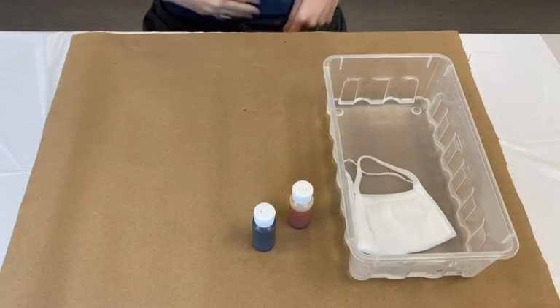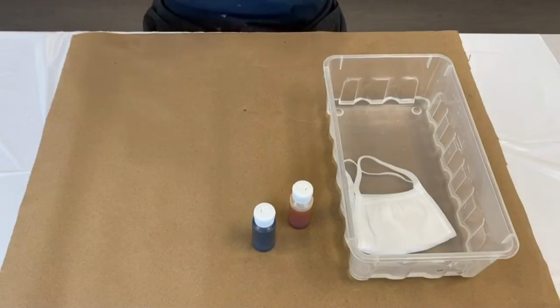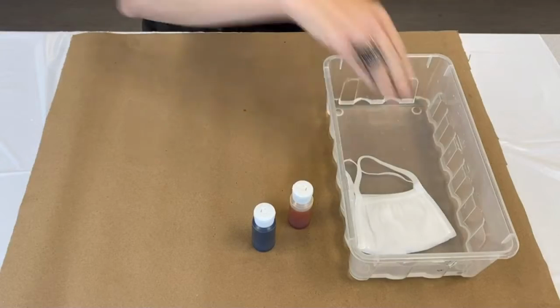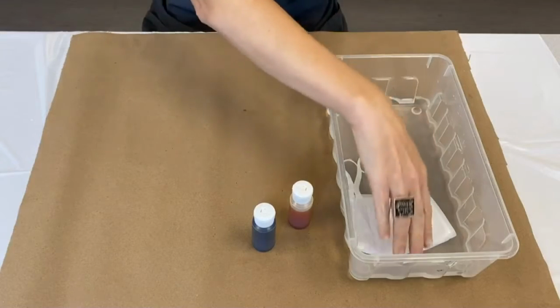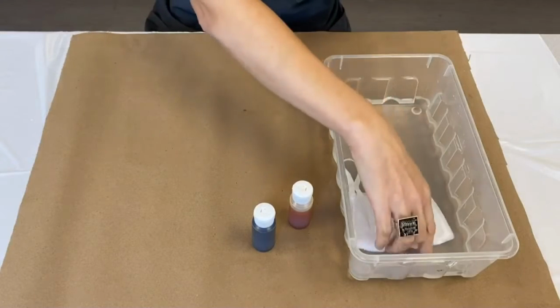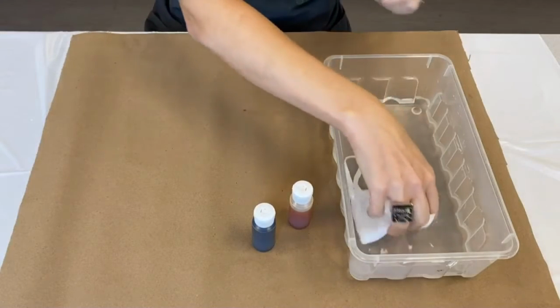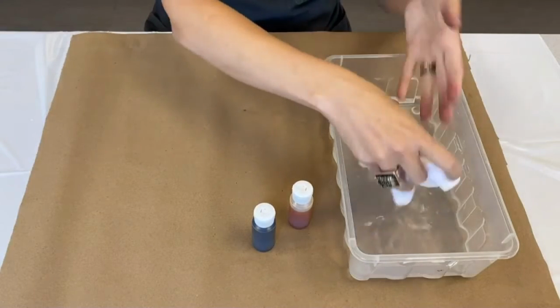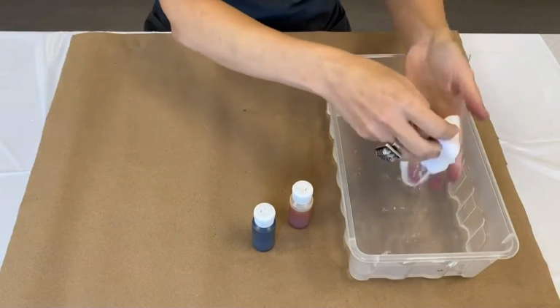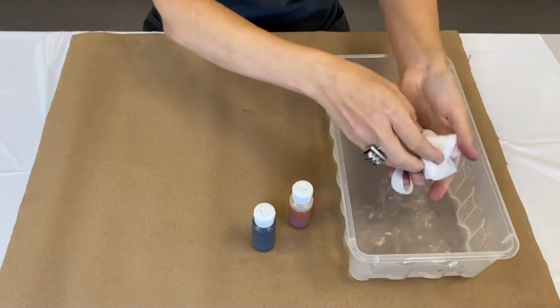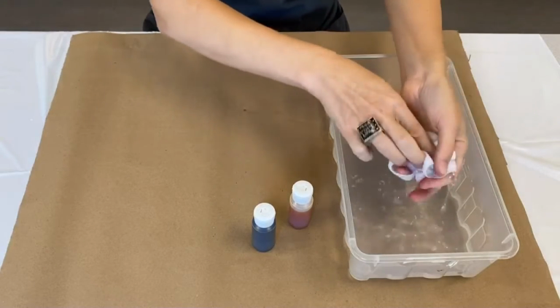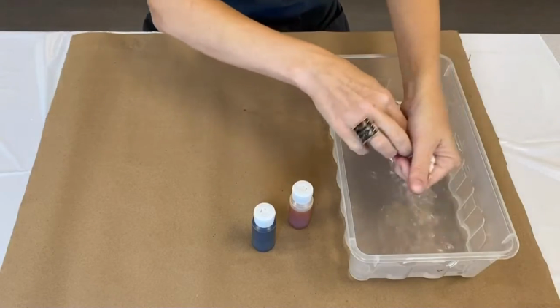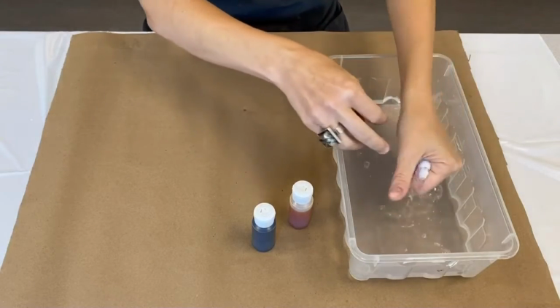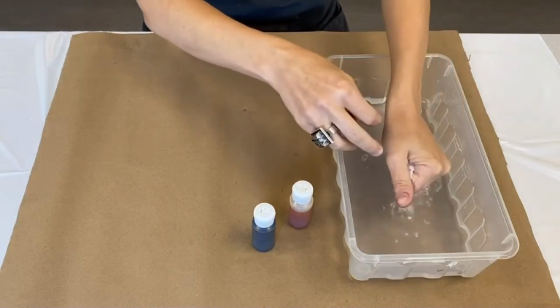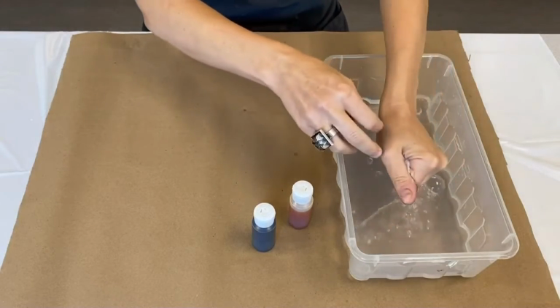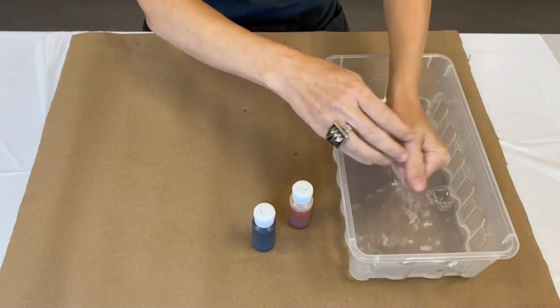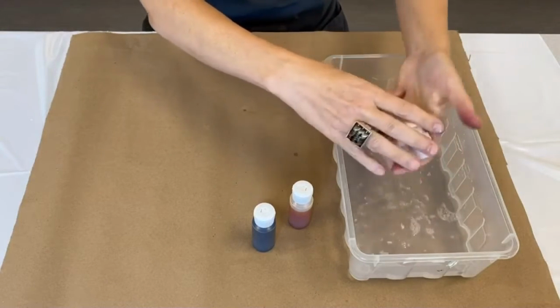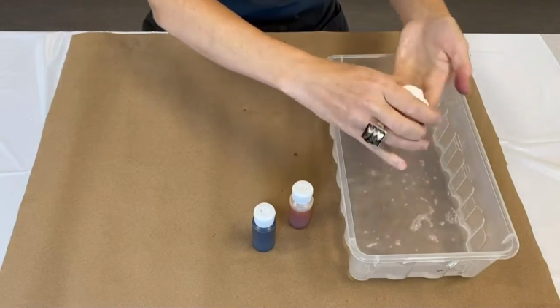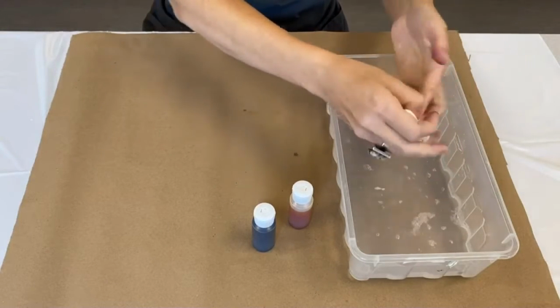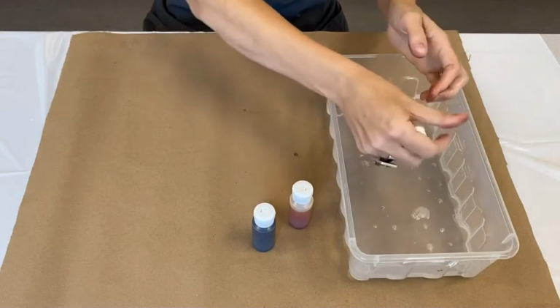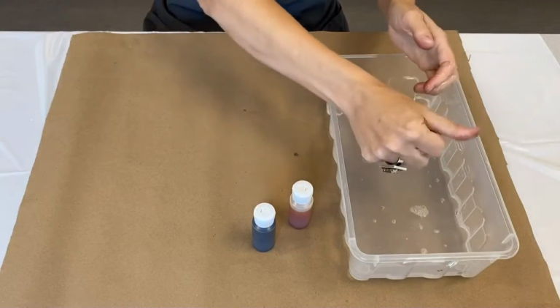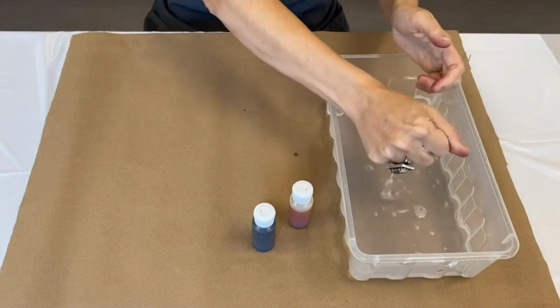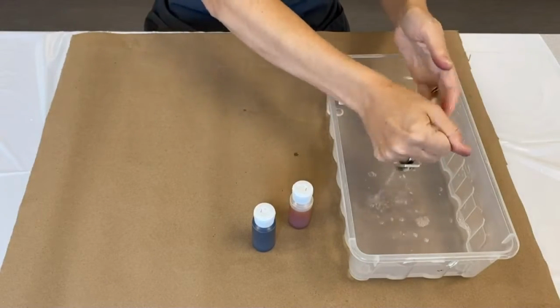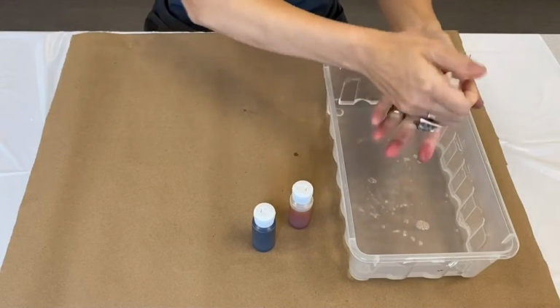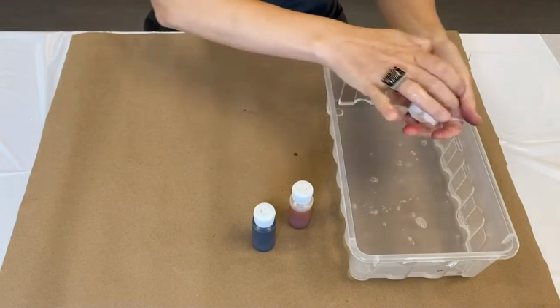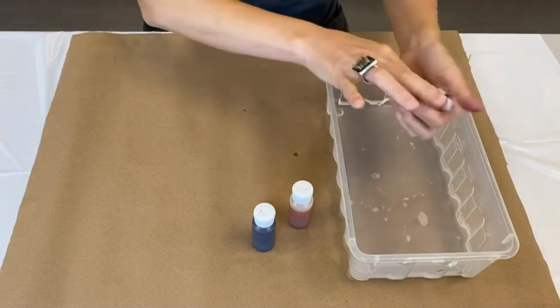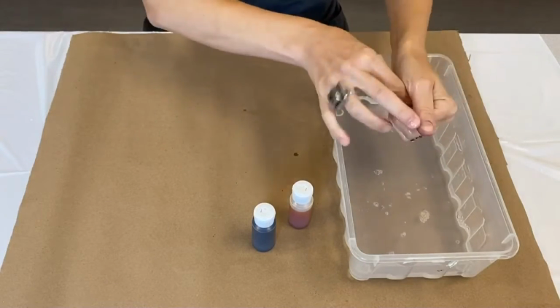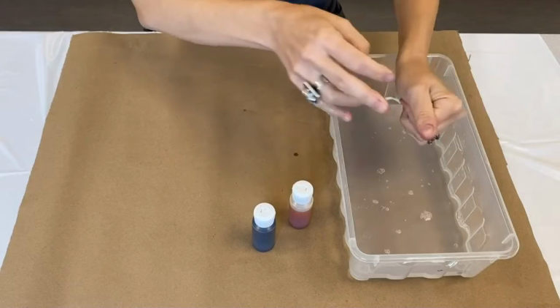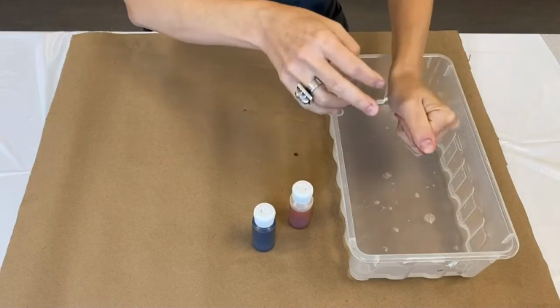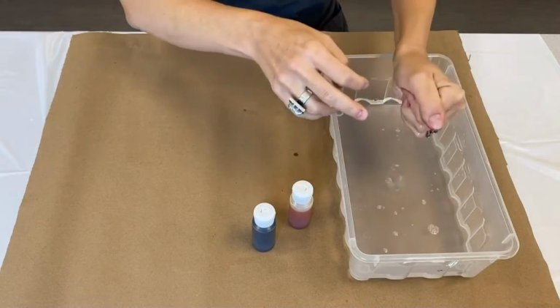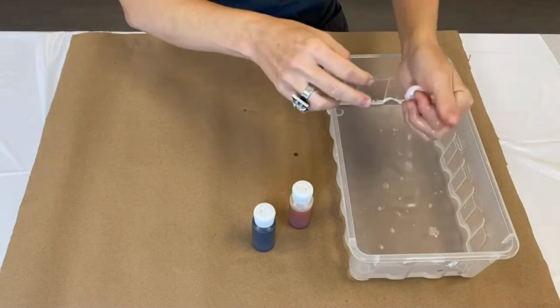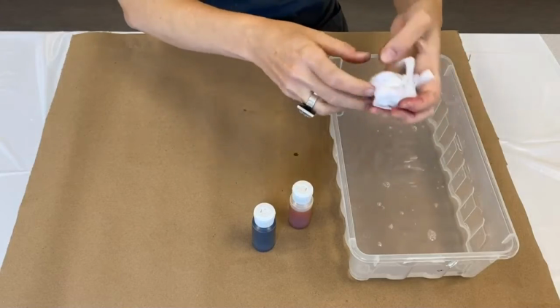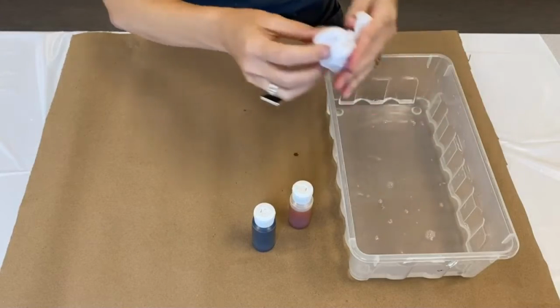Wet the cotton mask with warm water. Let it soak for a few minutes, then wring out any excess water.